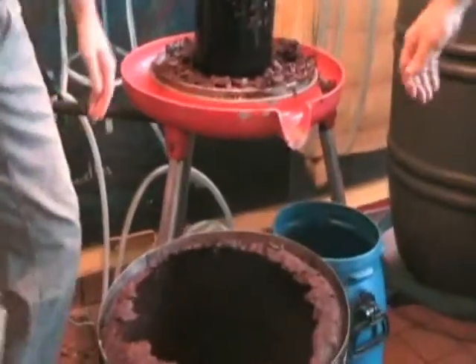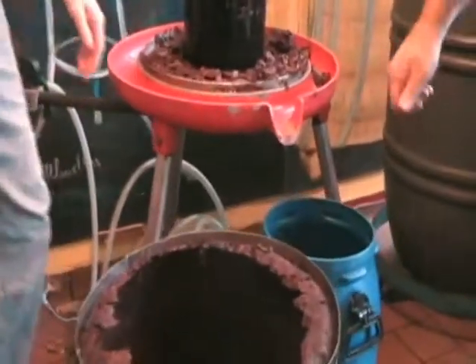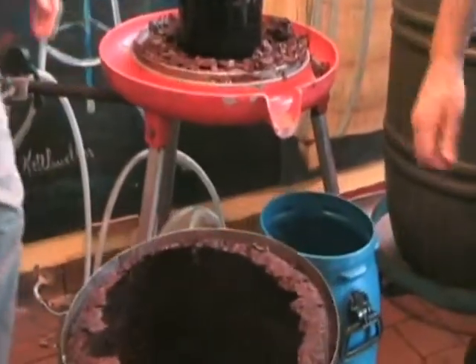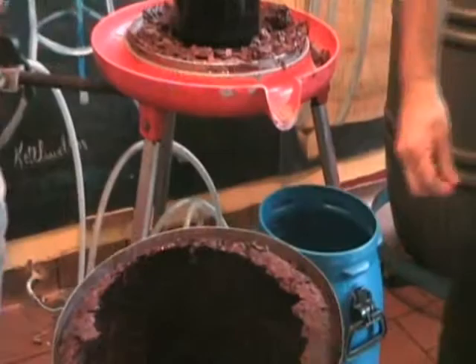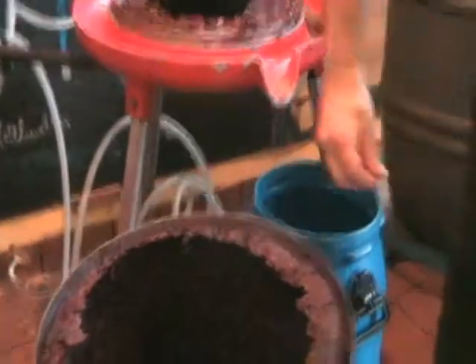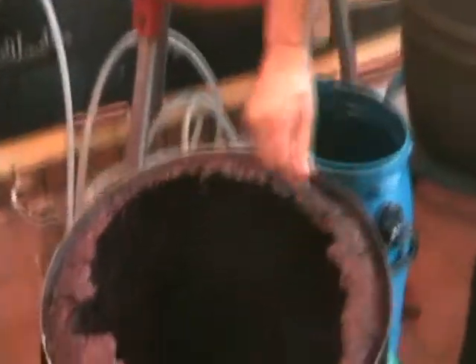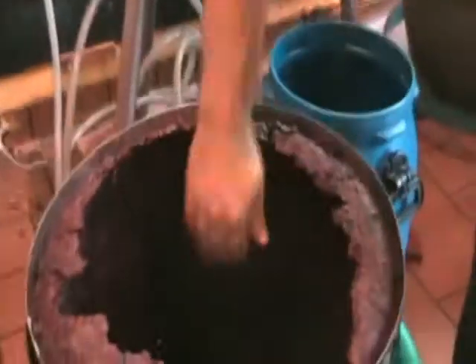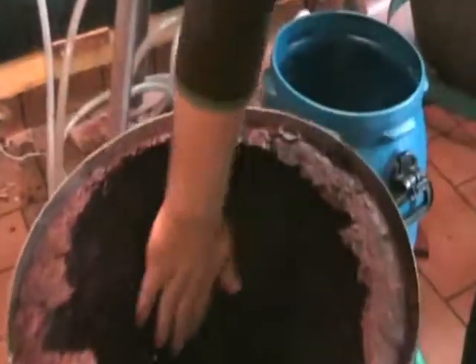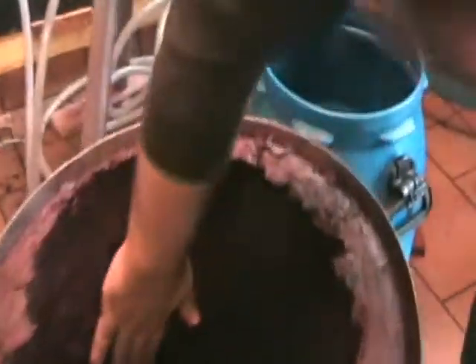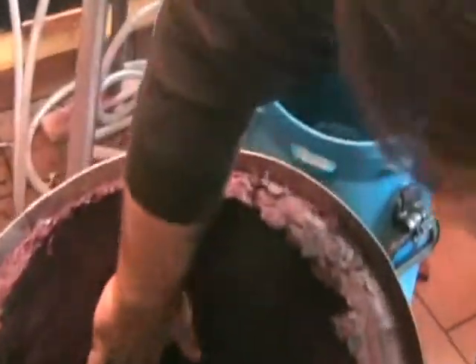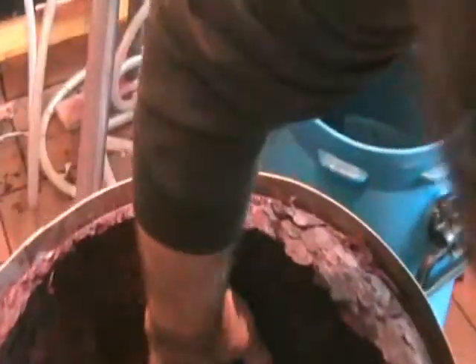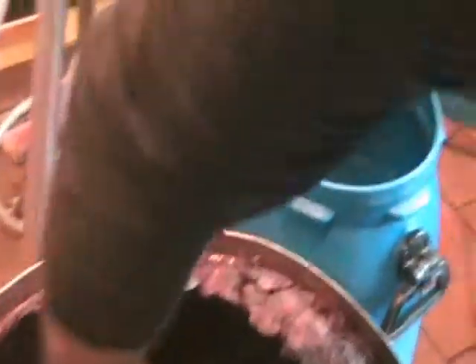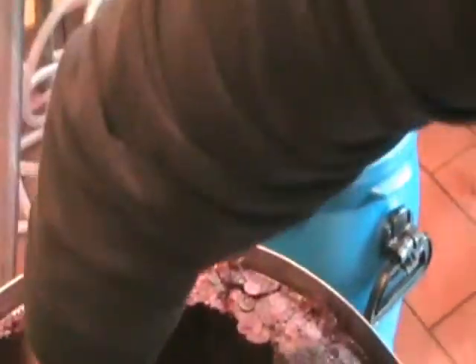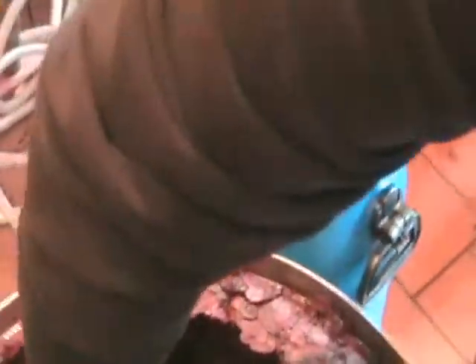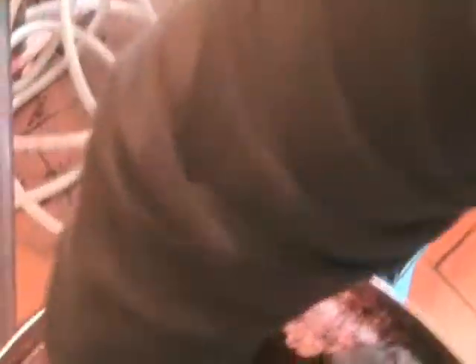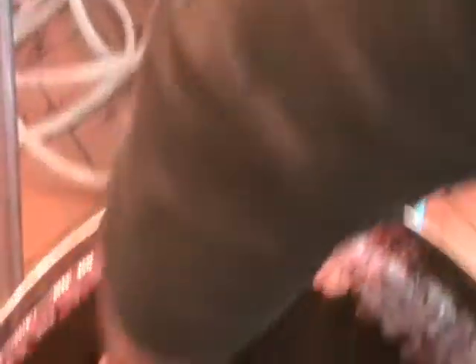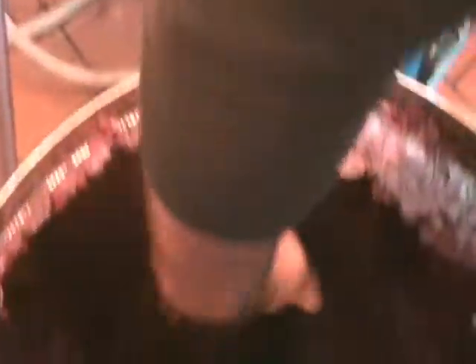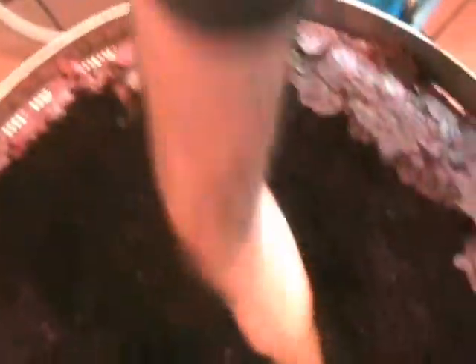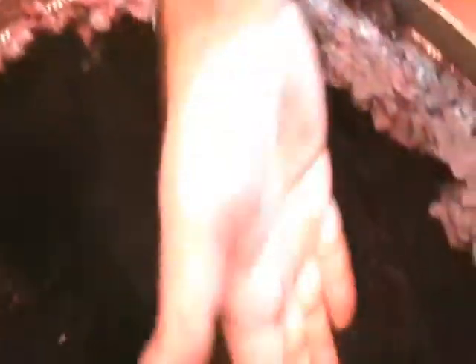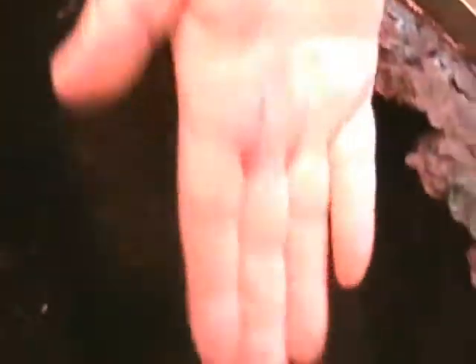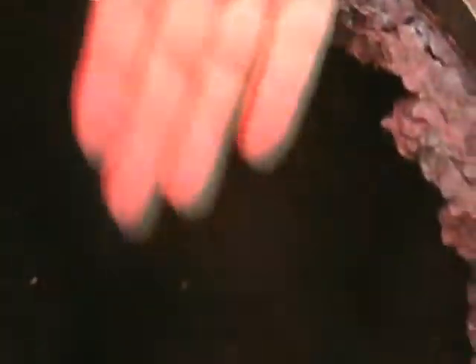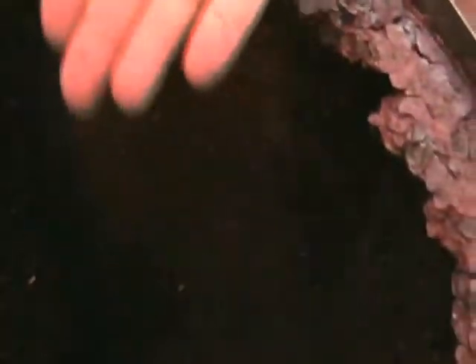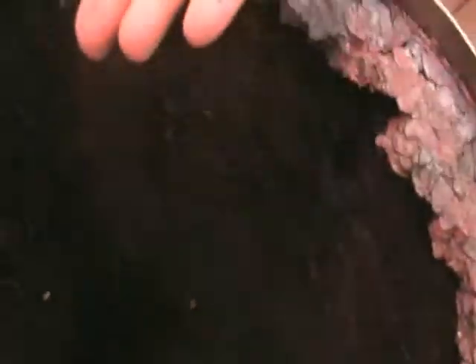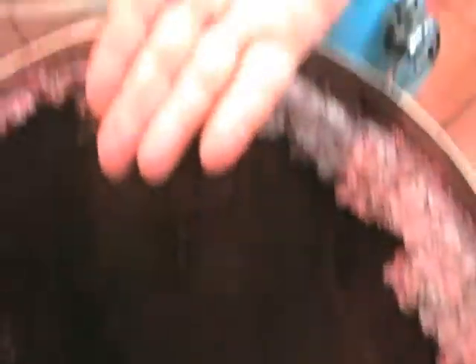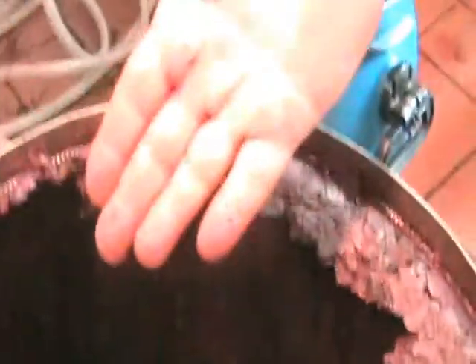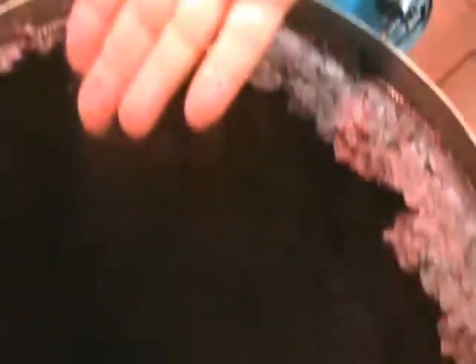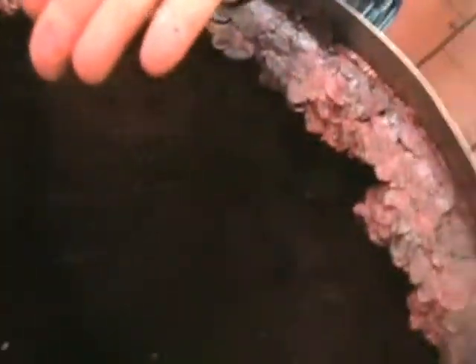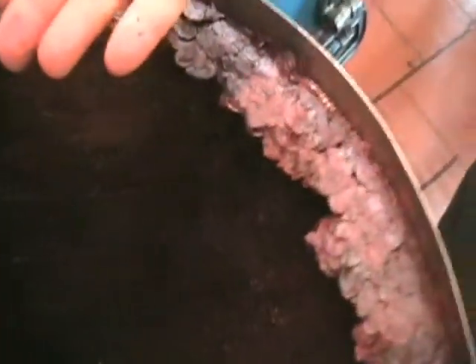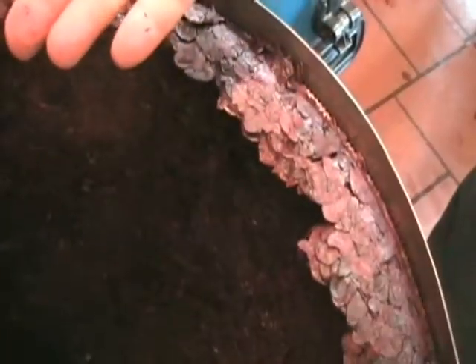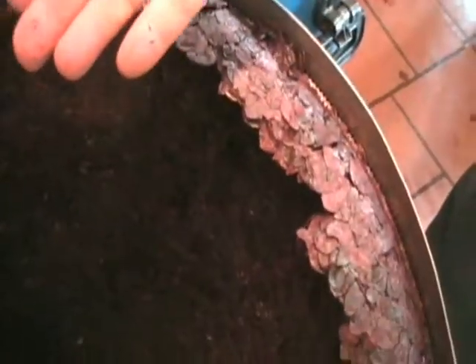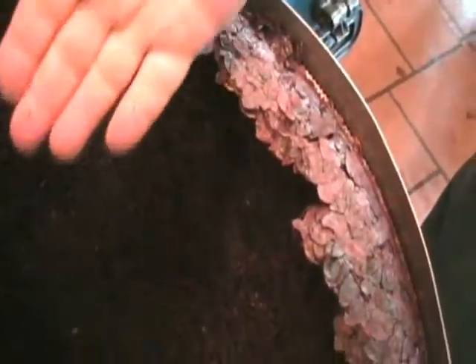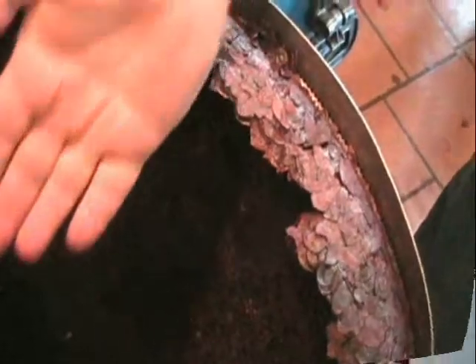You can see the press does such a great job that my hand comes out dry from the inside.